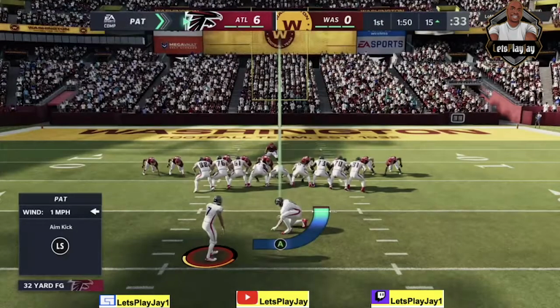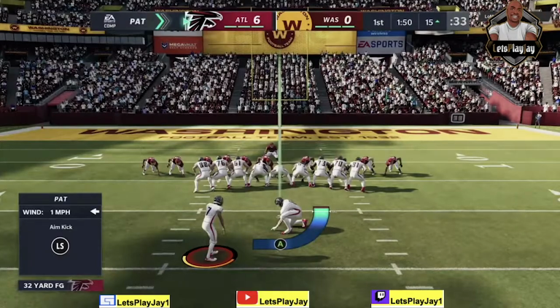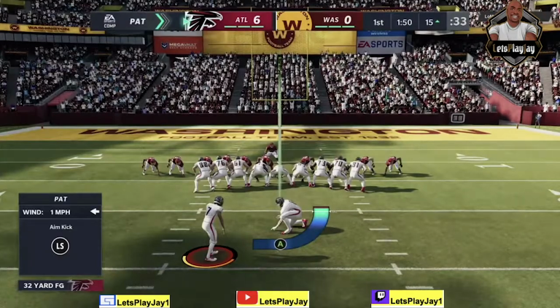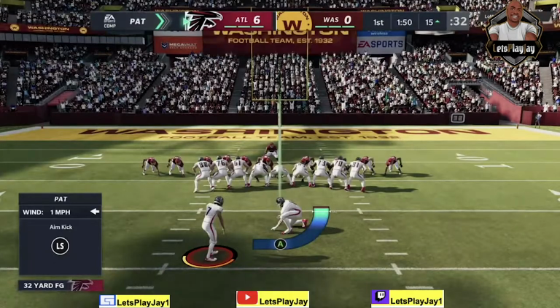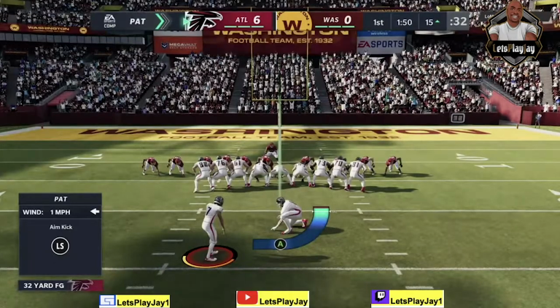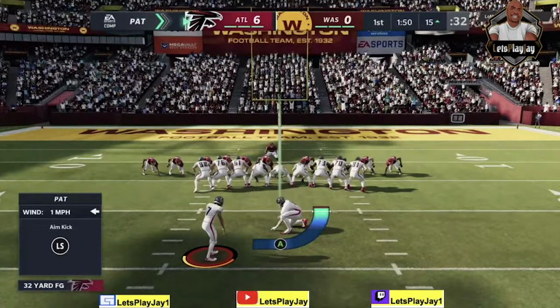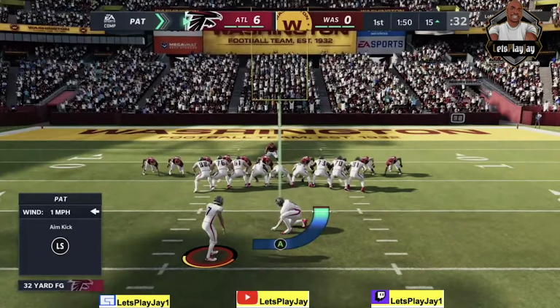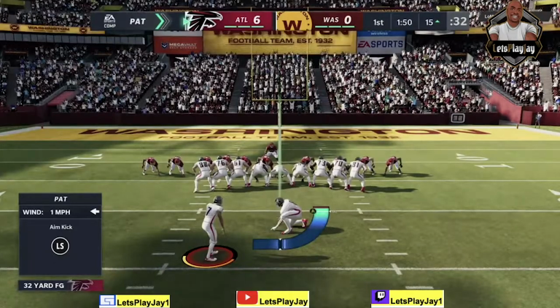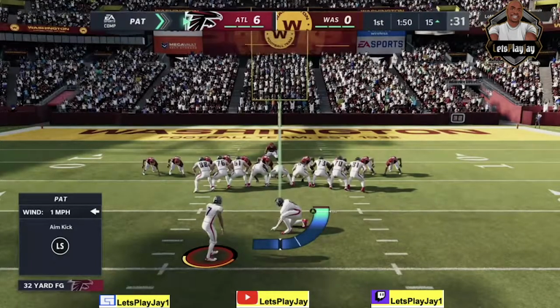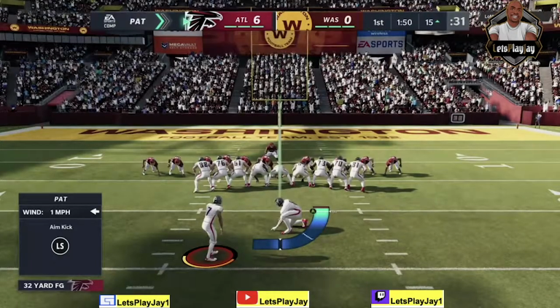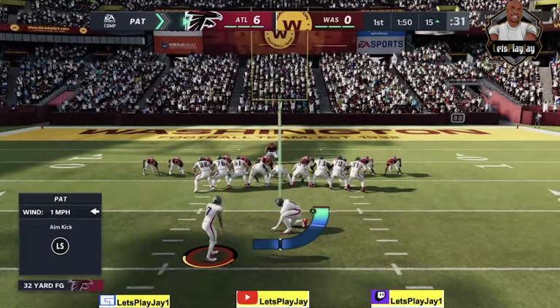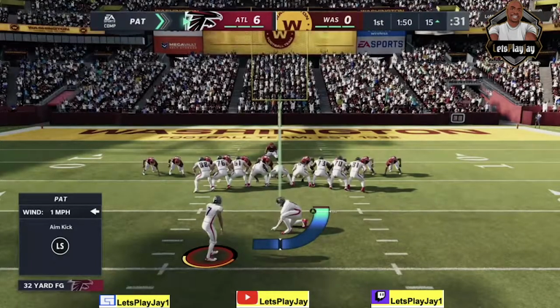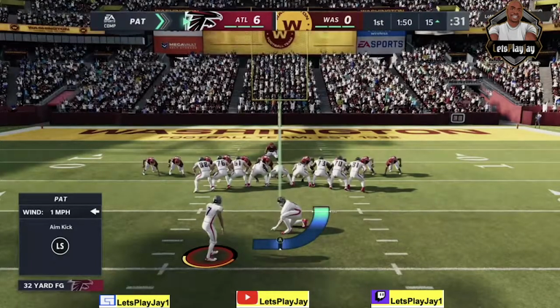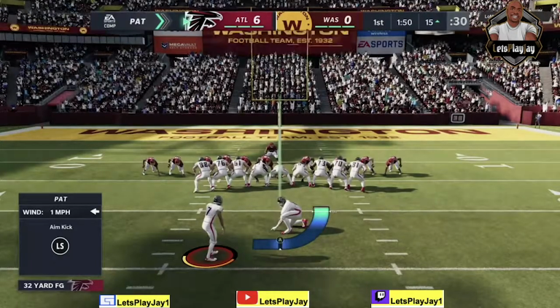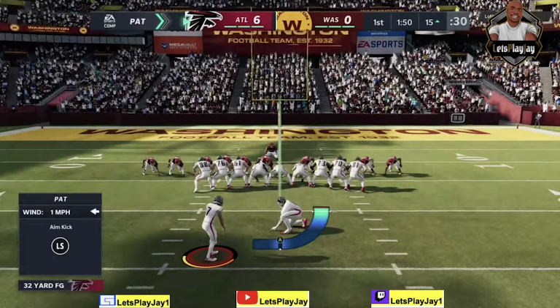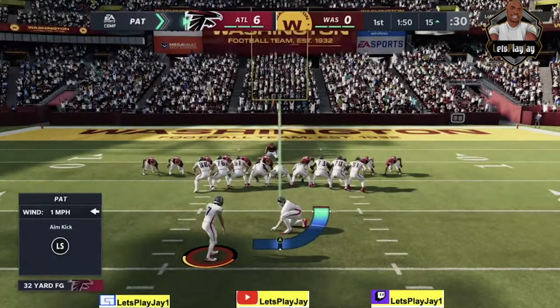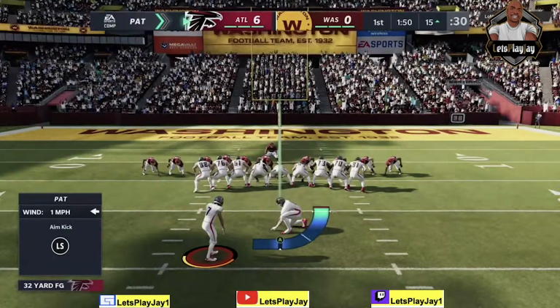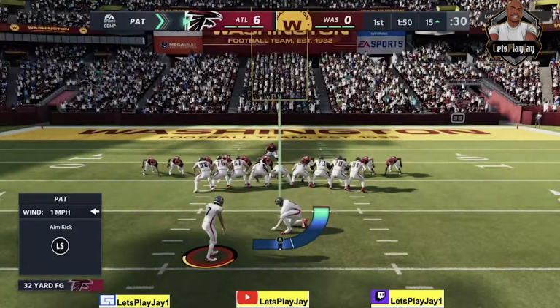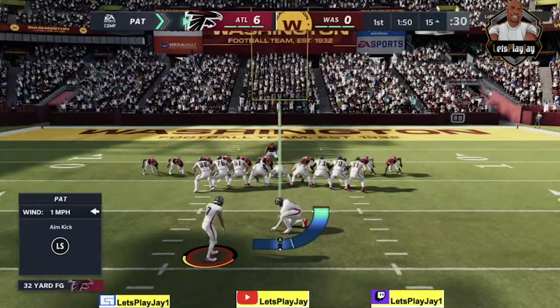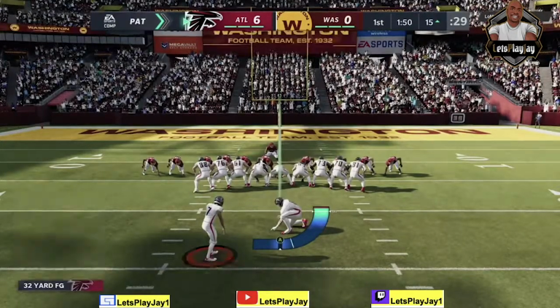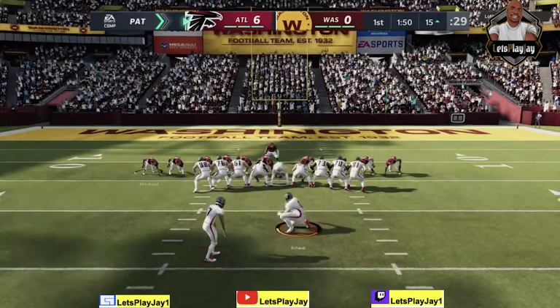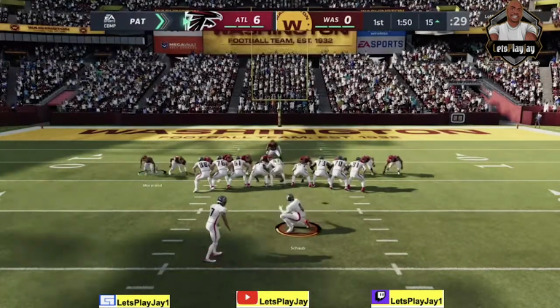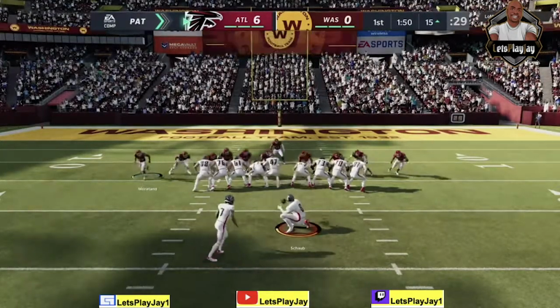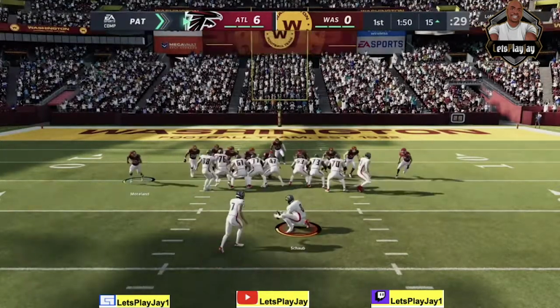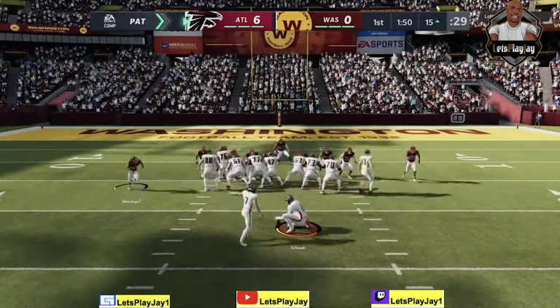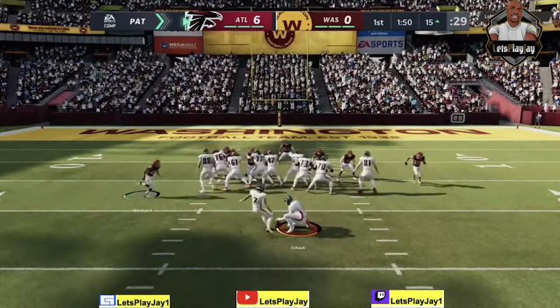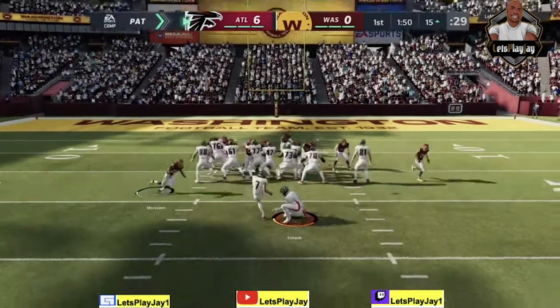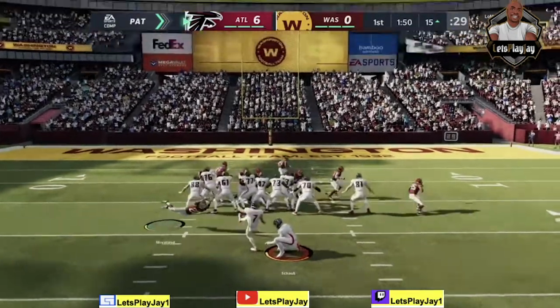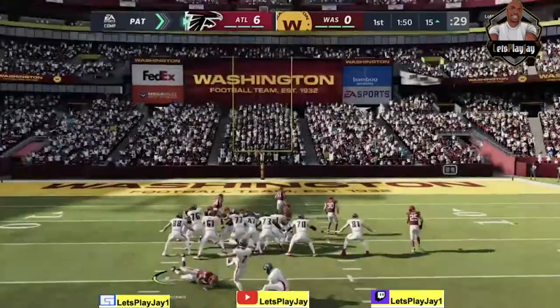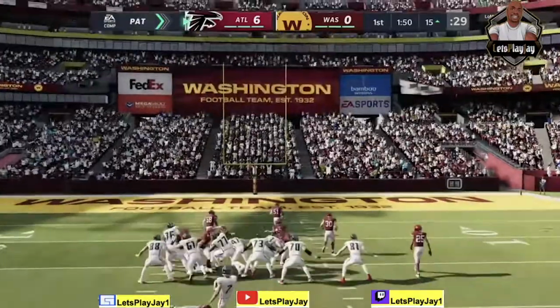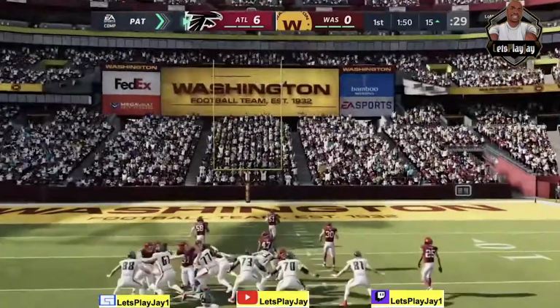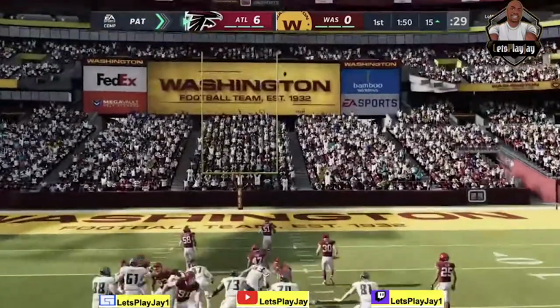Sometimes those slants, they can be so tough to defend after the catch. It just happens so quickly.